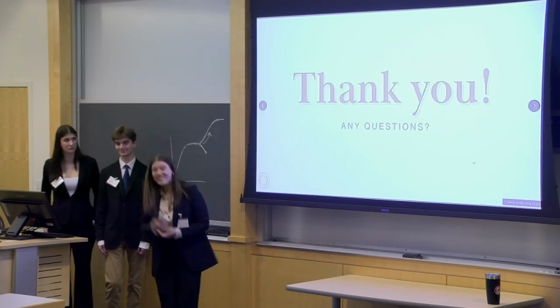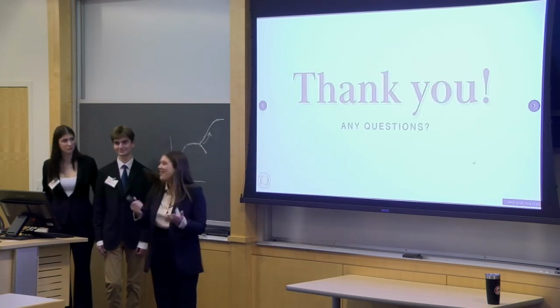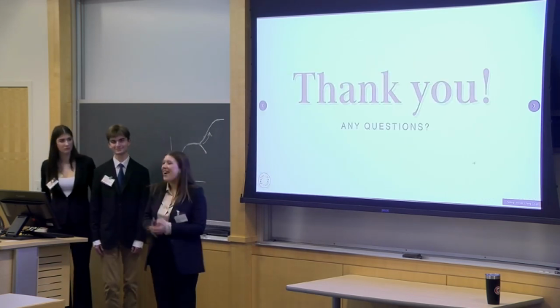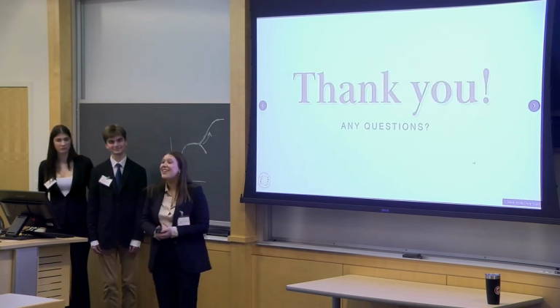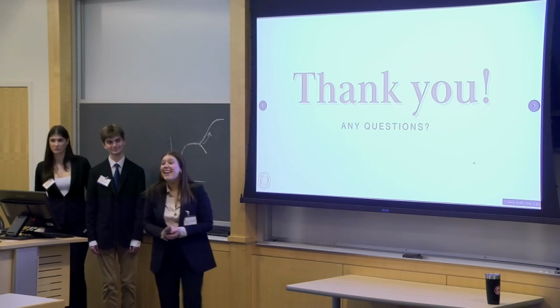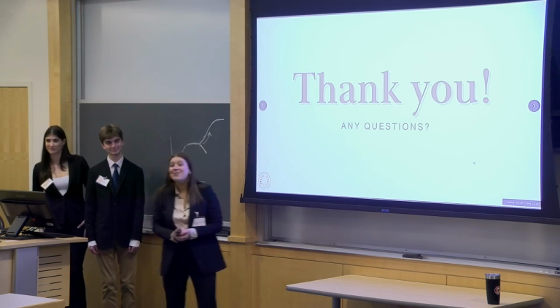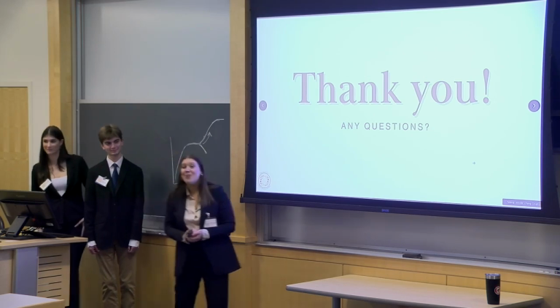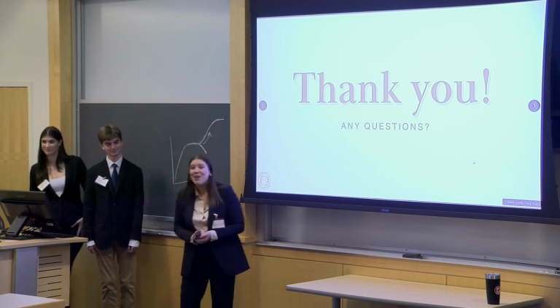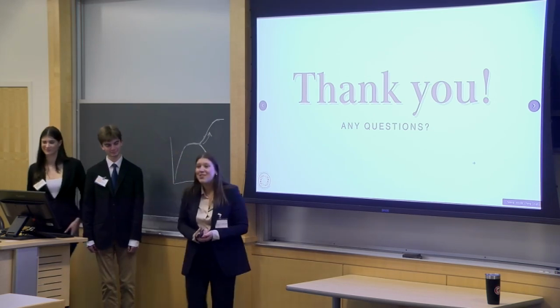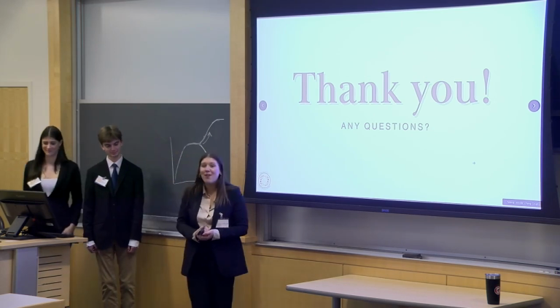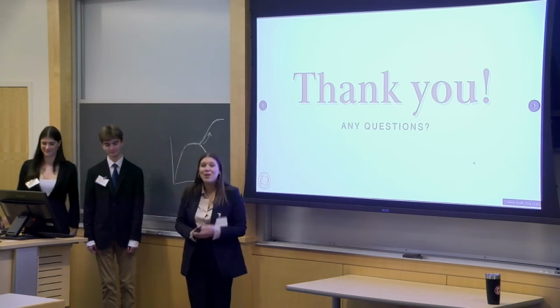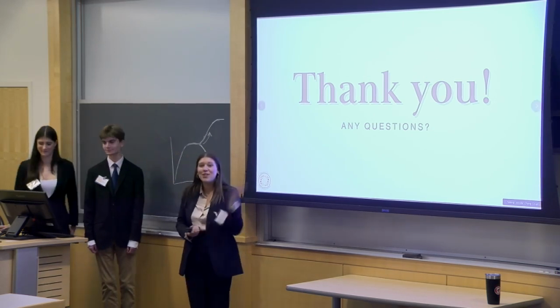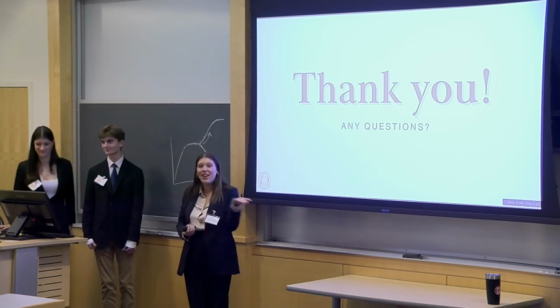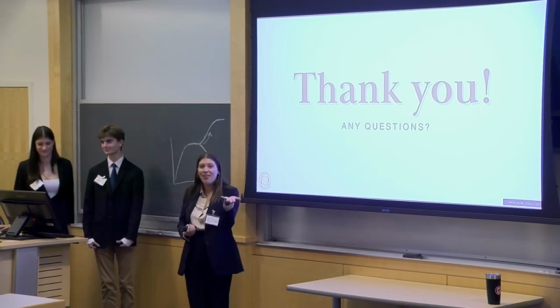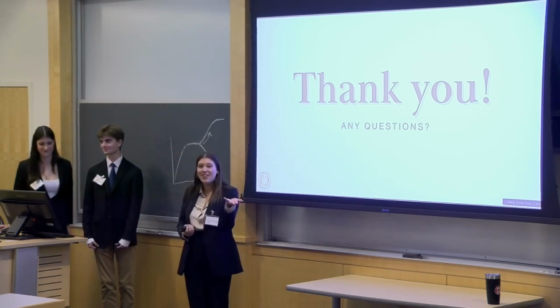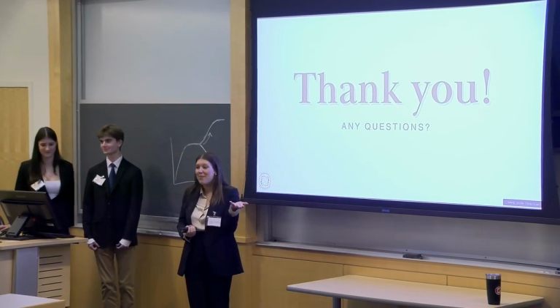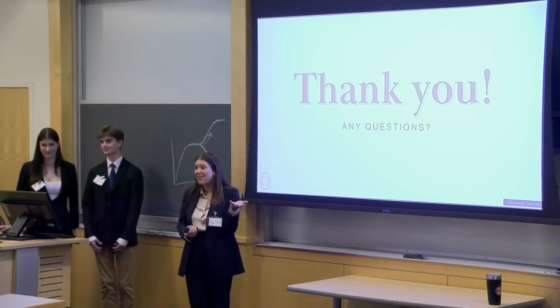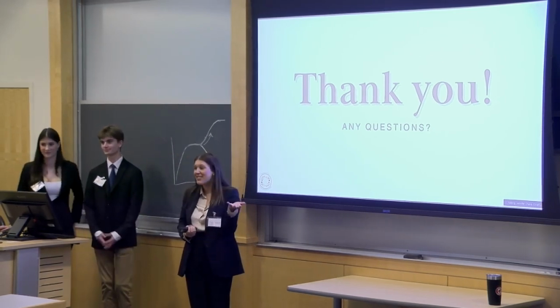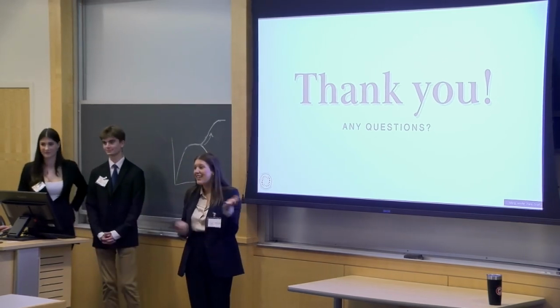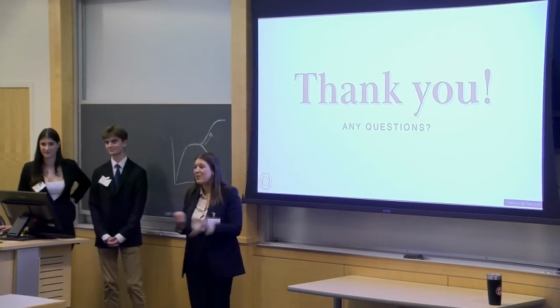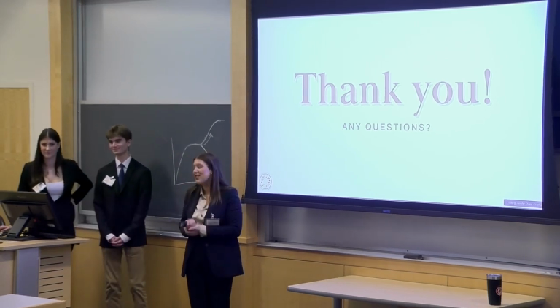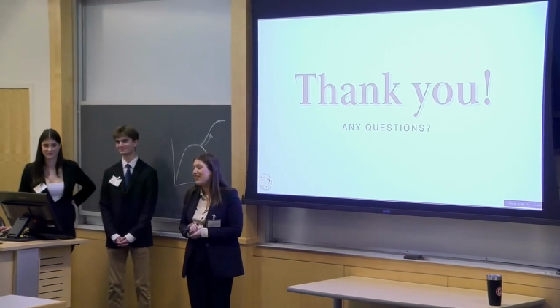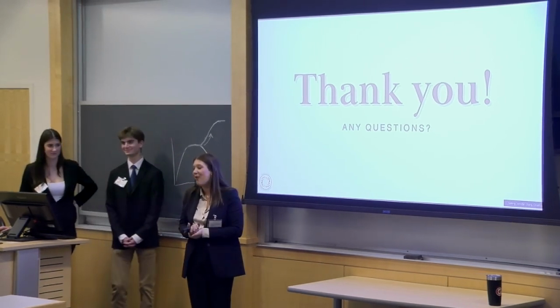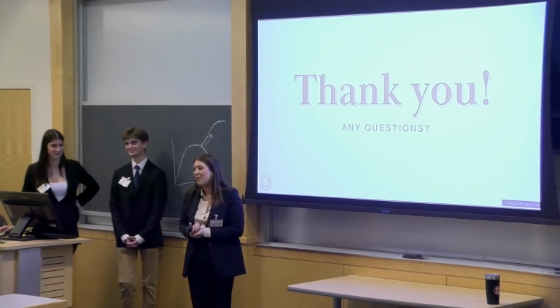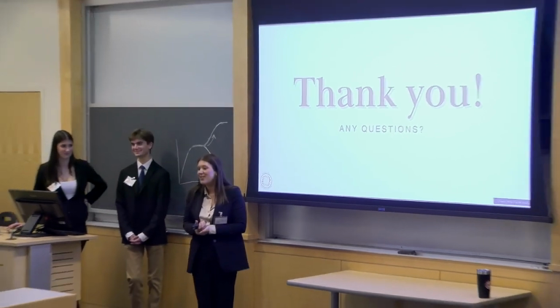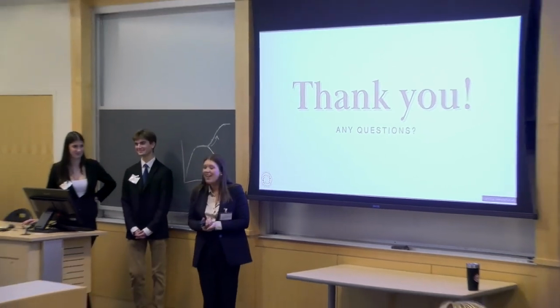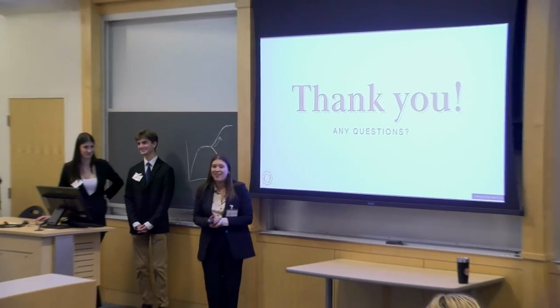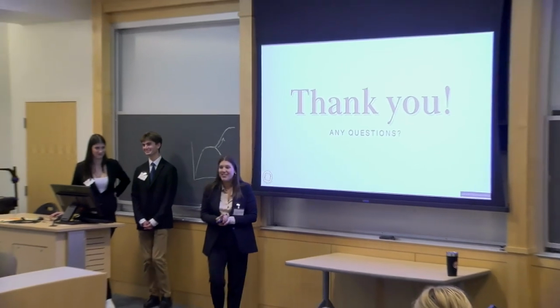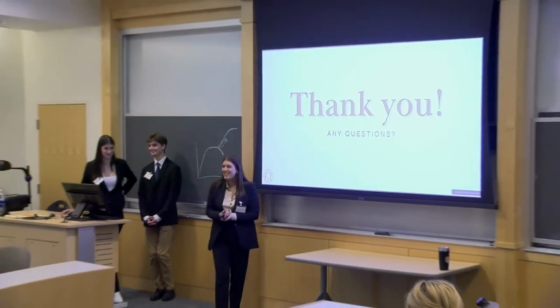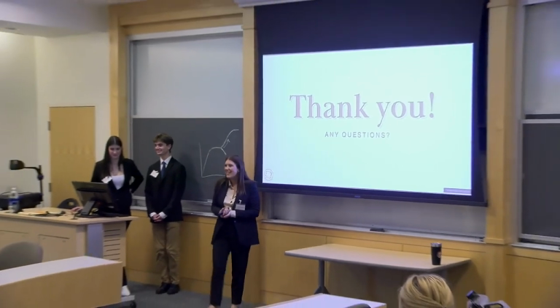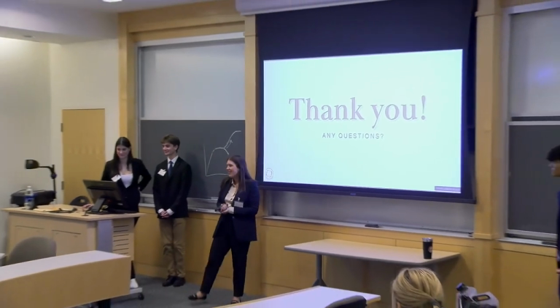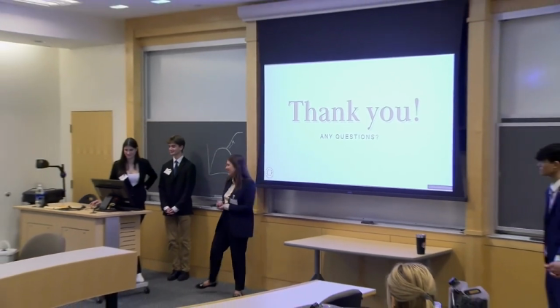Thank you so much. We appreciate all of the alumni for attending. We appreciate you all for watching, and we're here to take any questions.